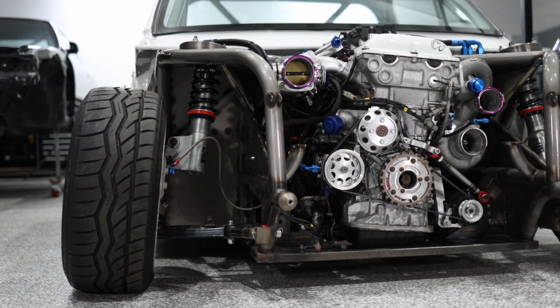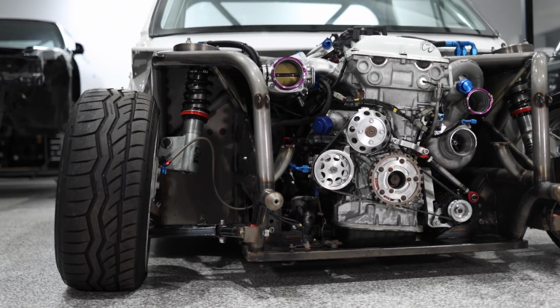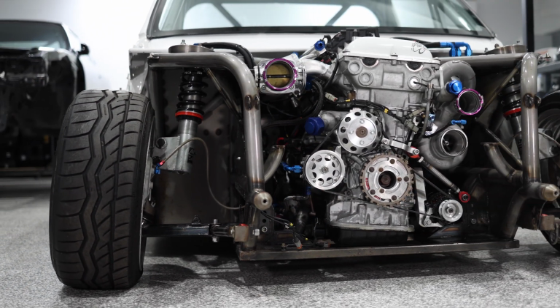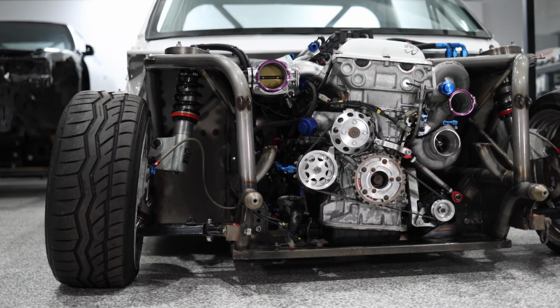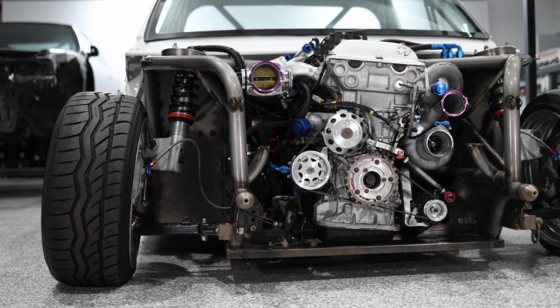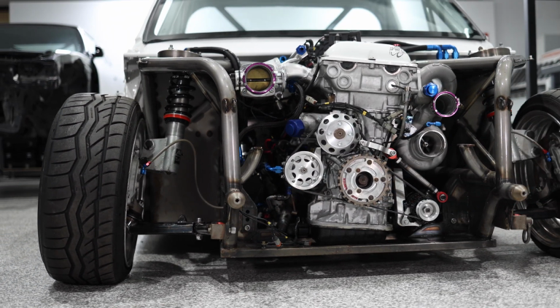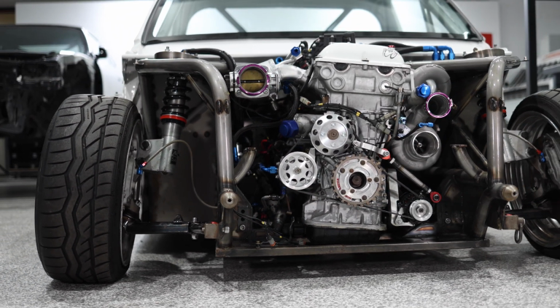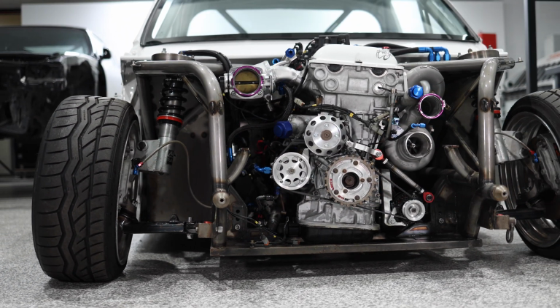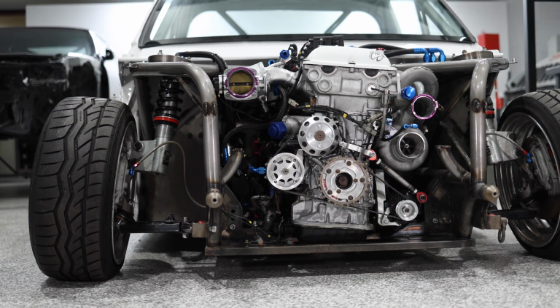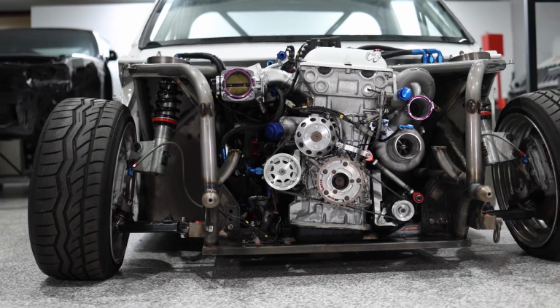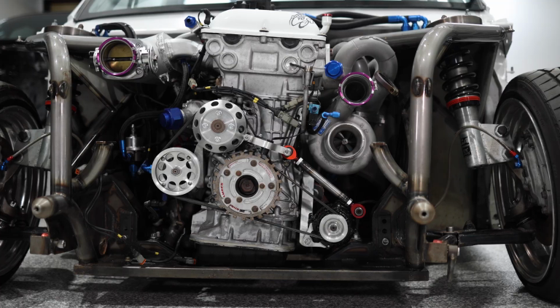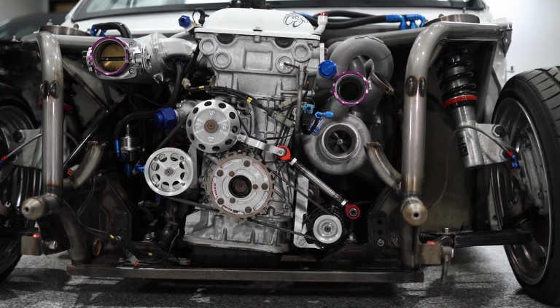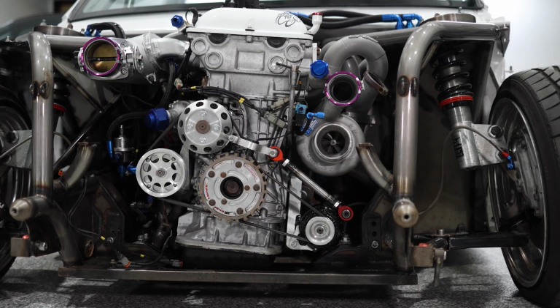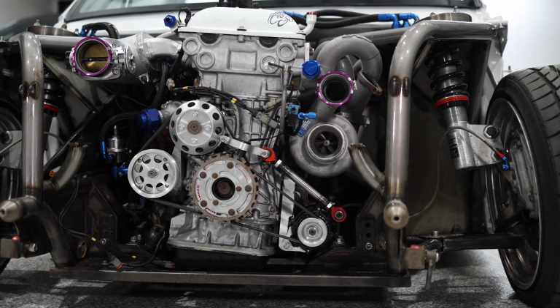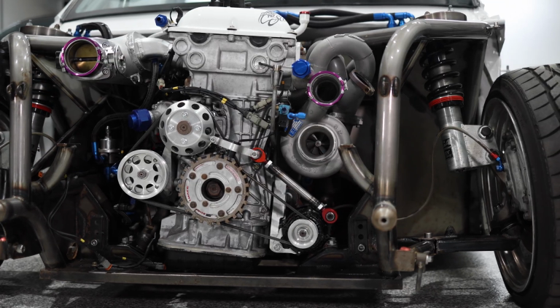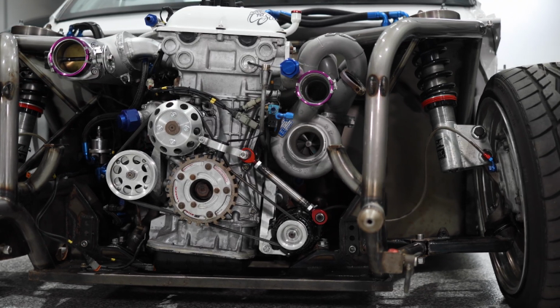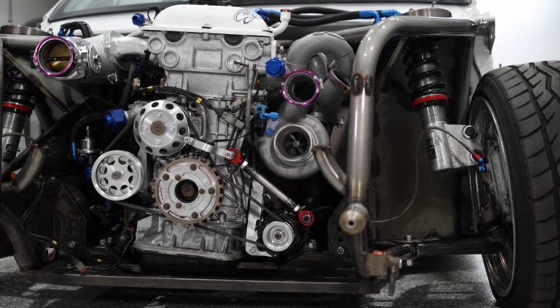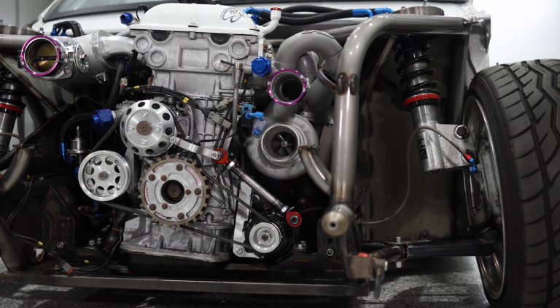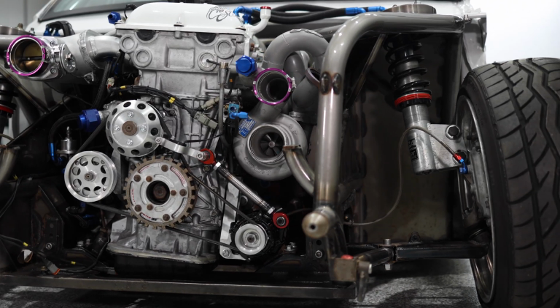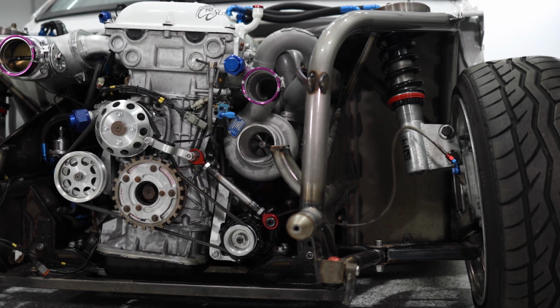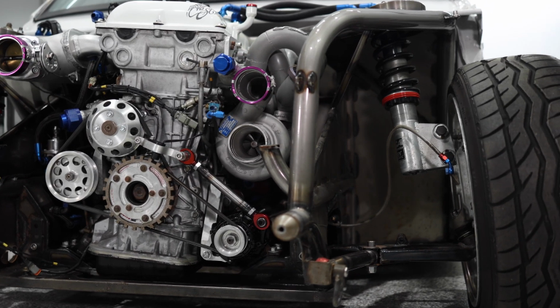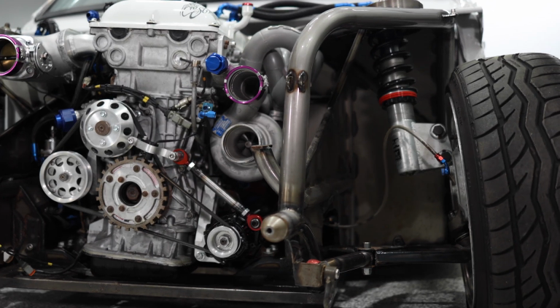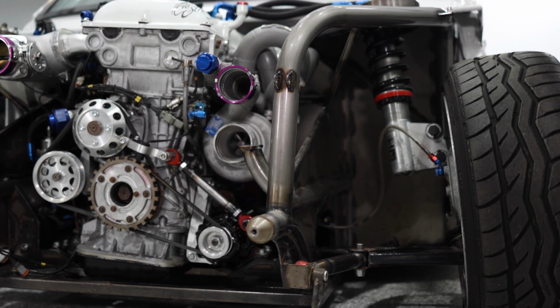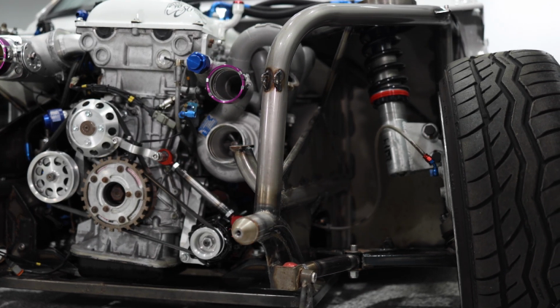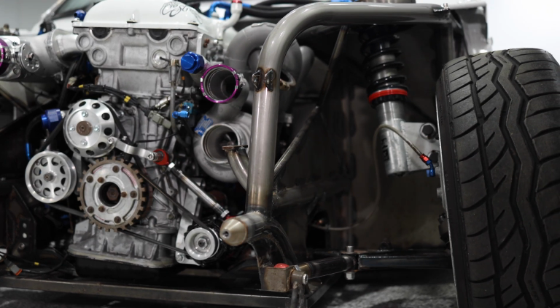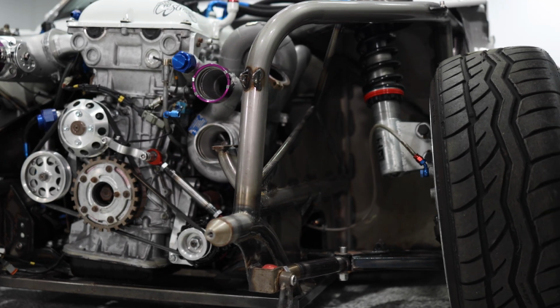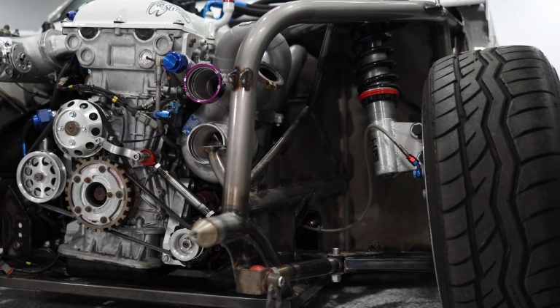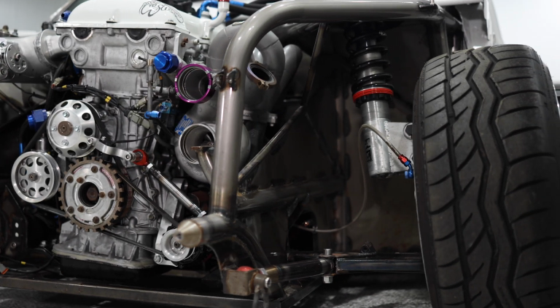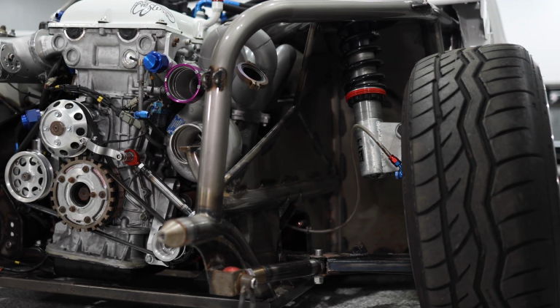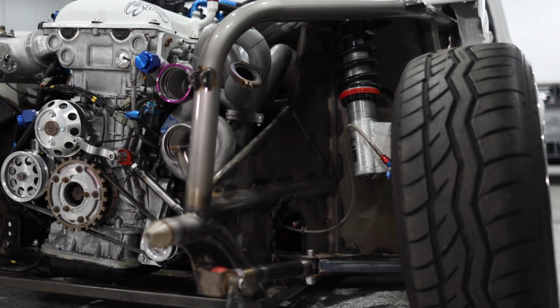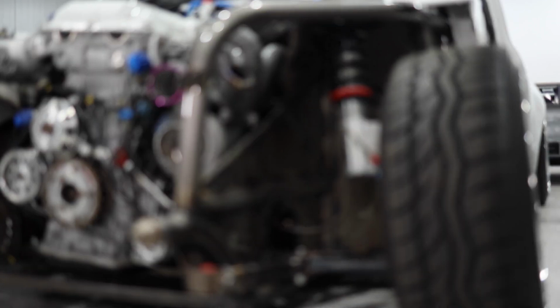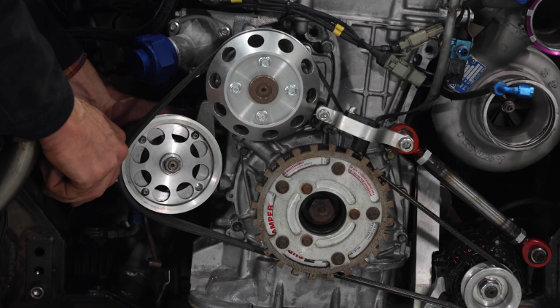Instead of removing the lines off the power steering system, I will remove the pump off the motor, and while I'm there I can undo the engine mounts.